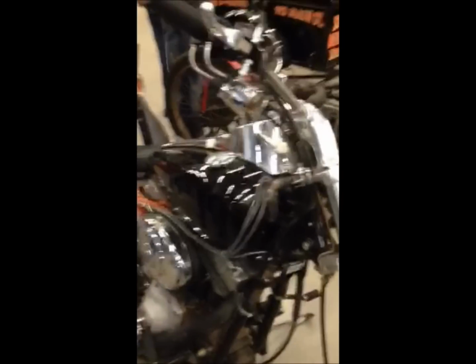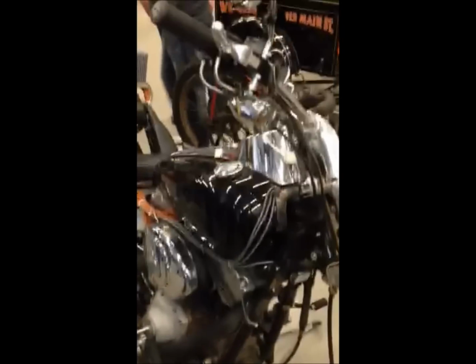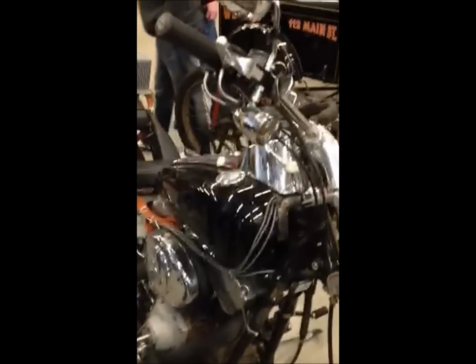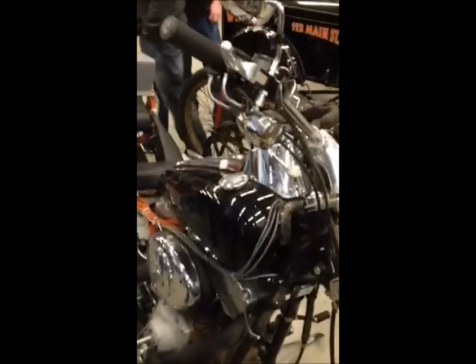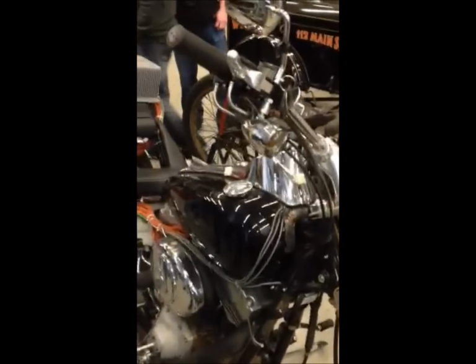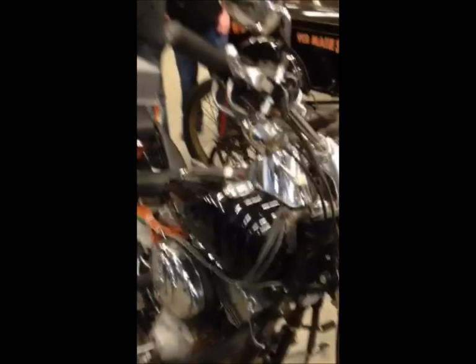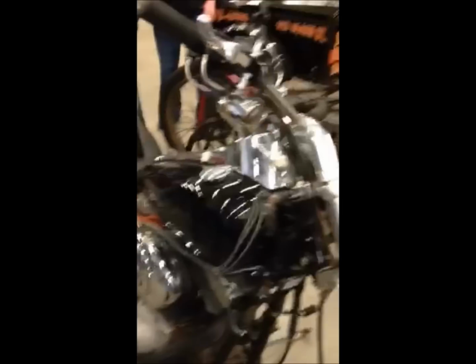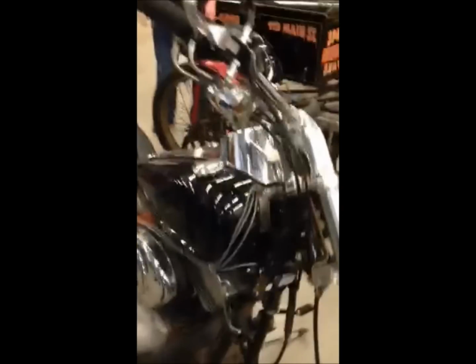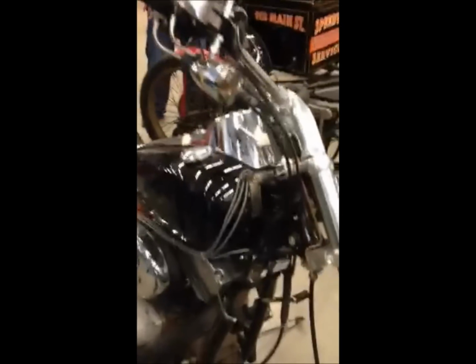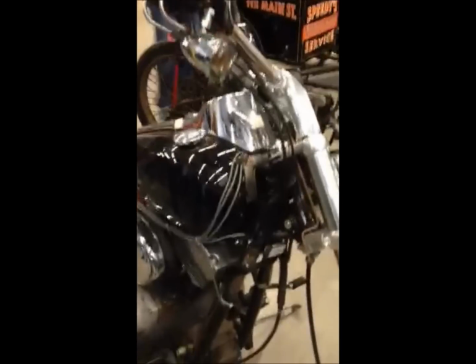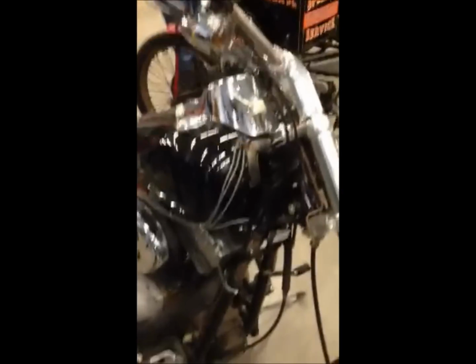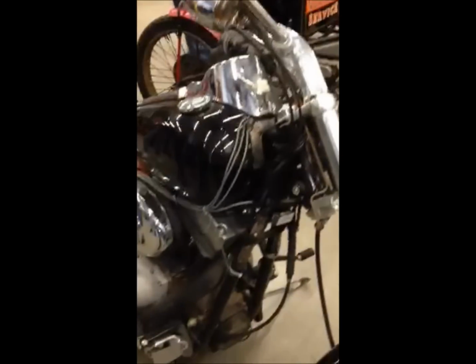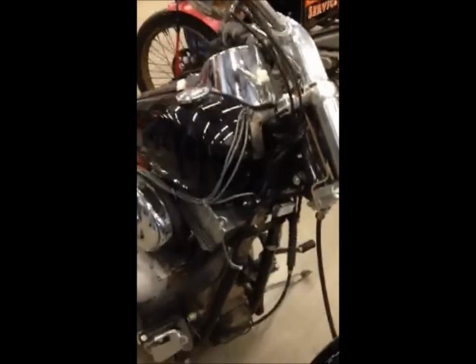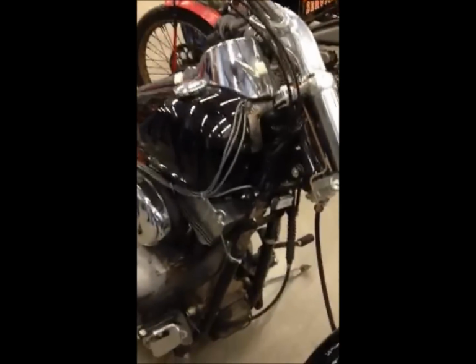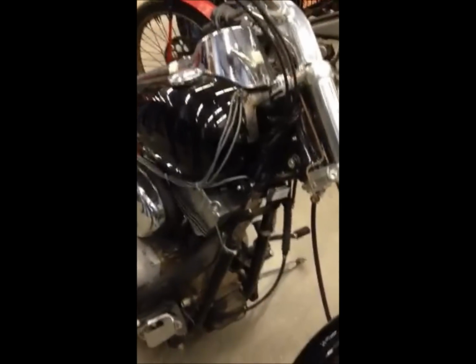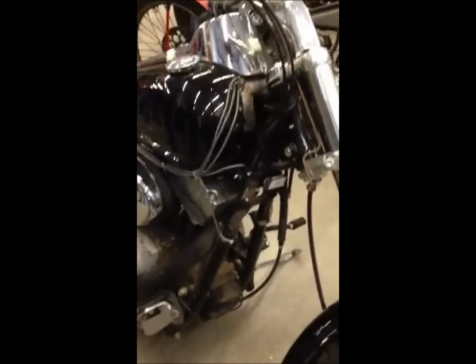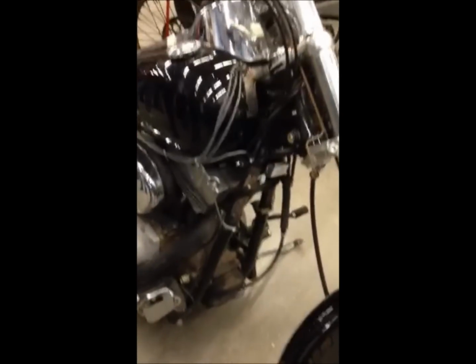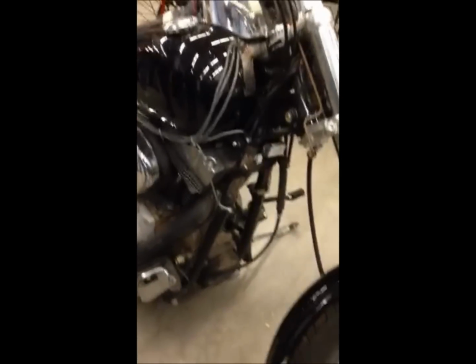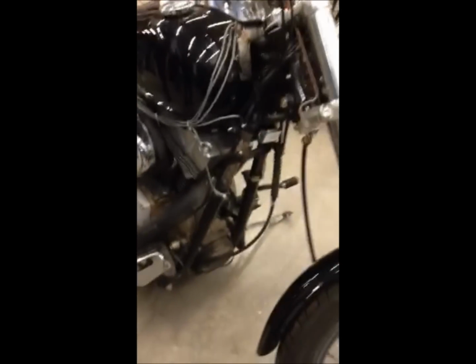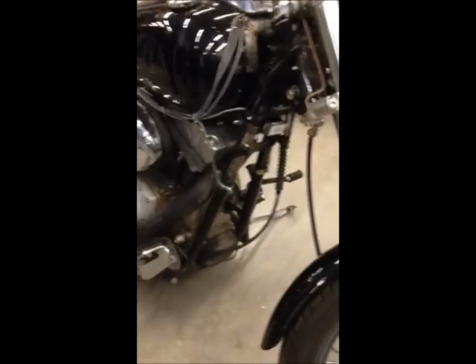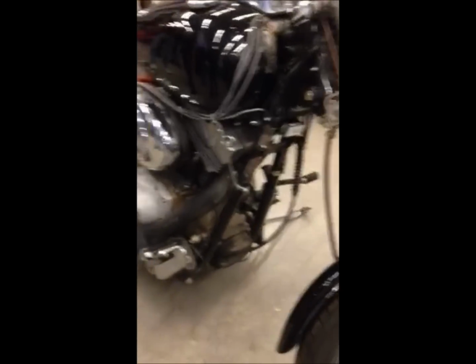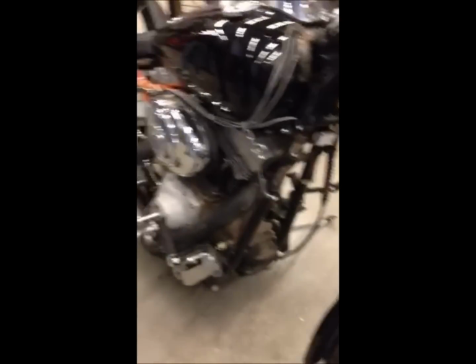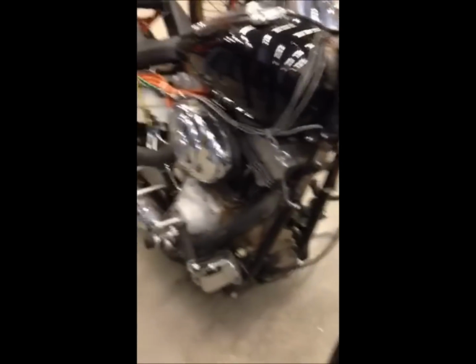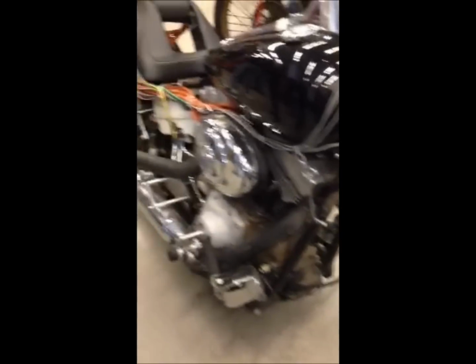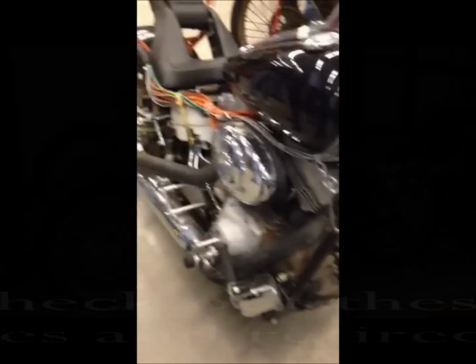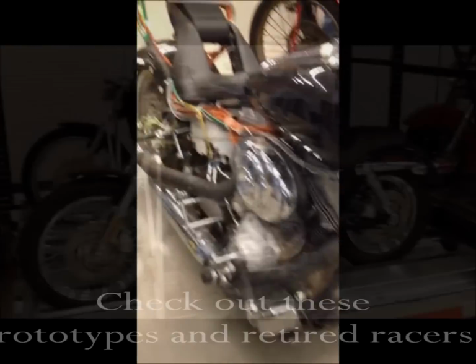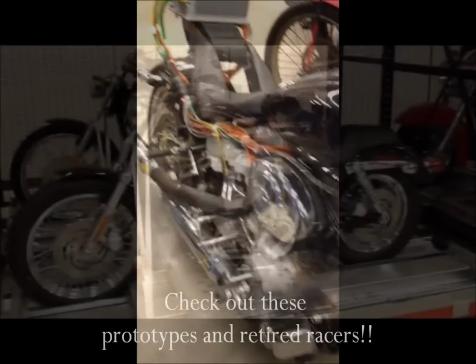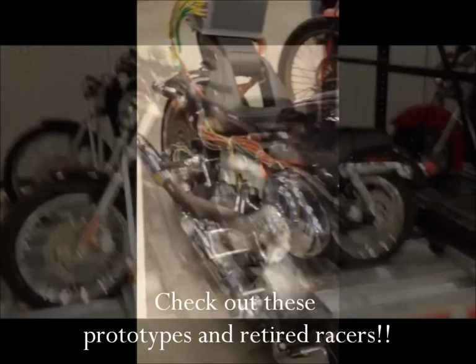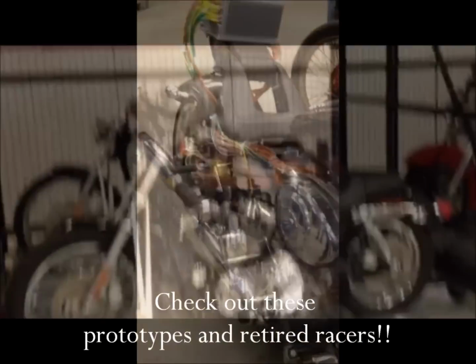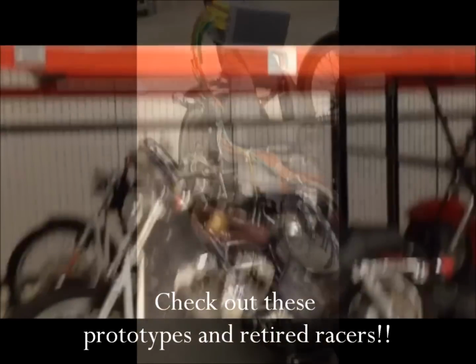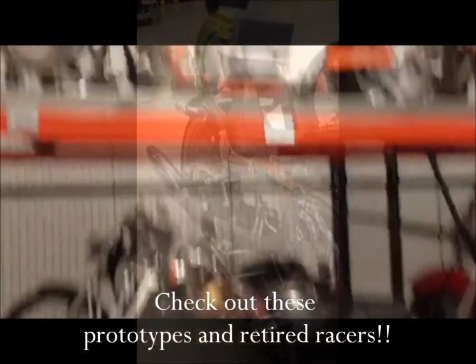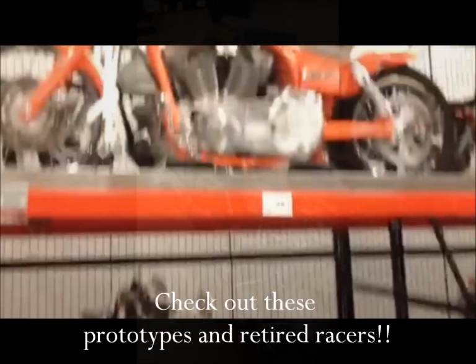I mentioned Nova when we were down in the engine room, and what Nova gave us was...